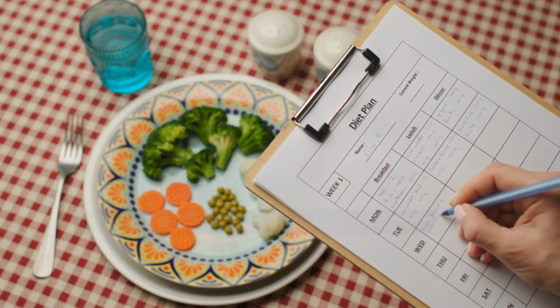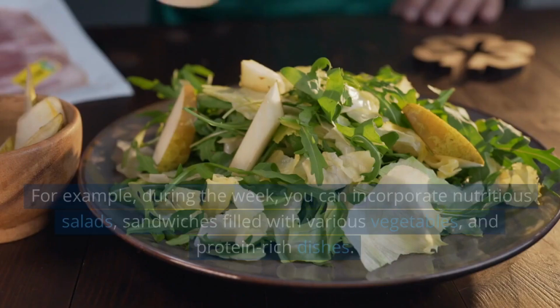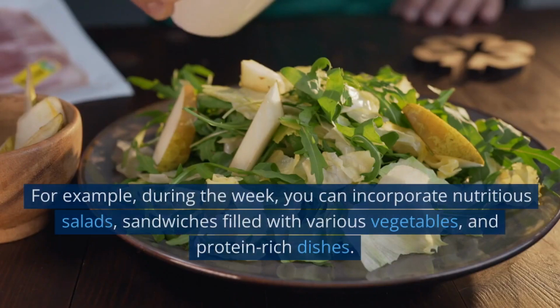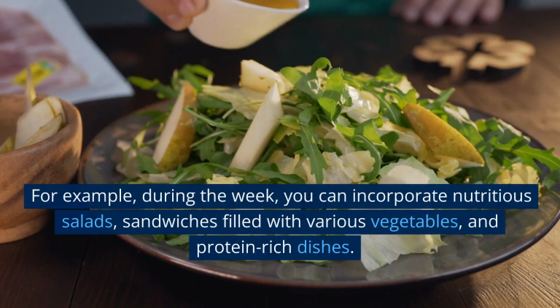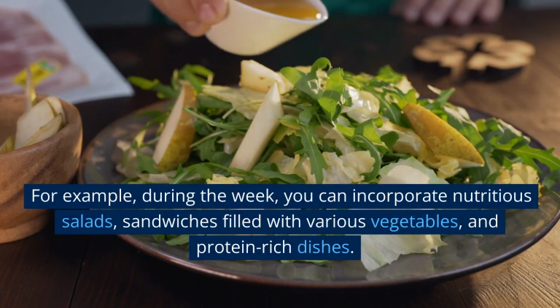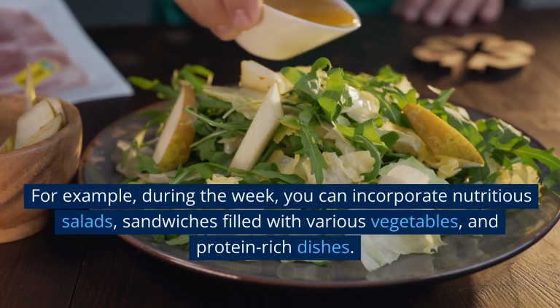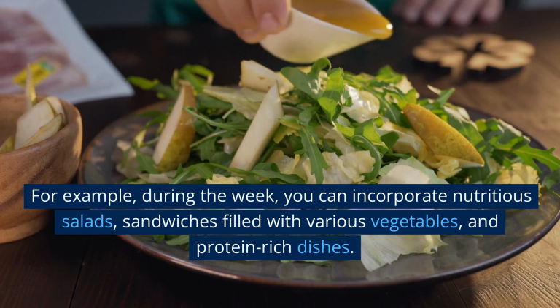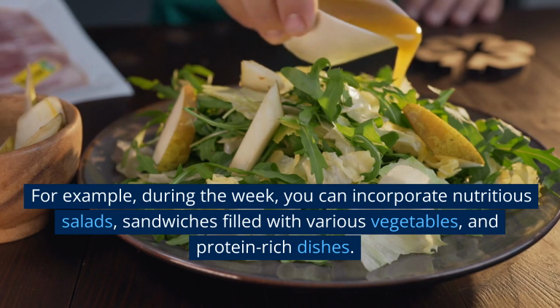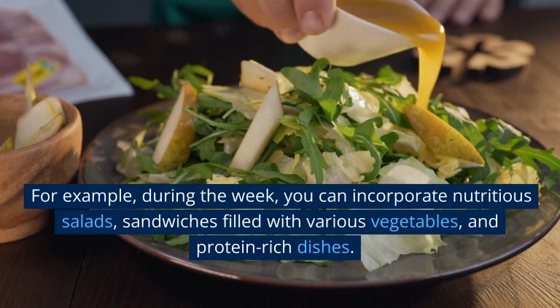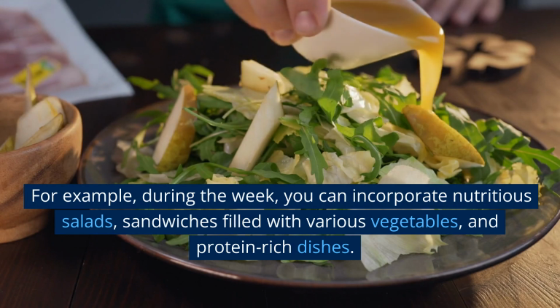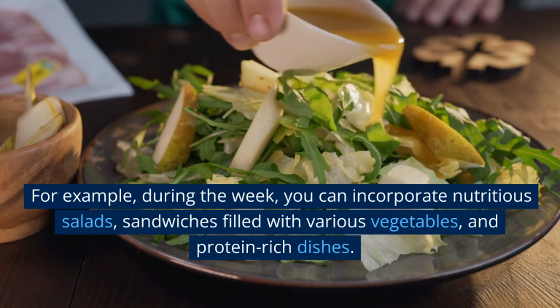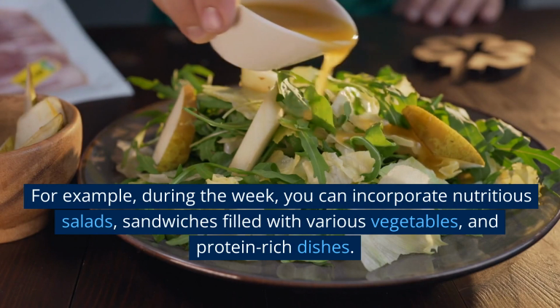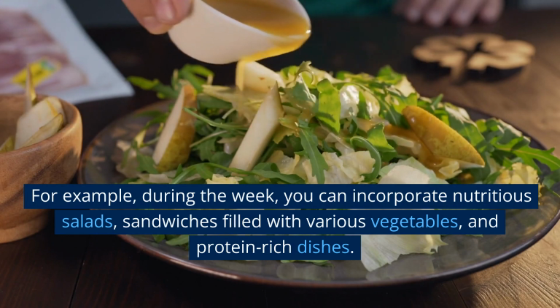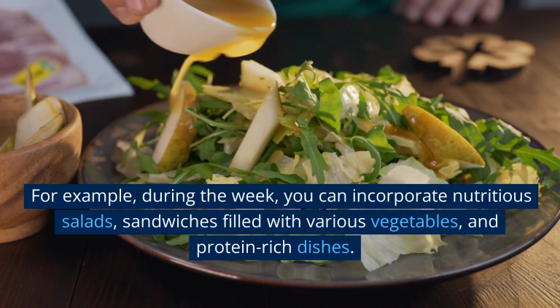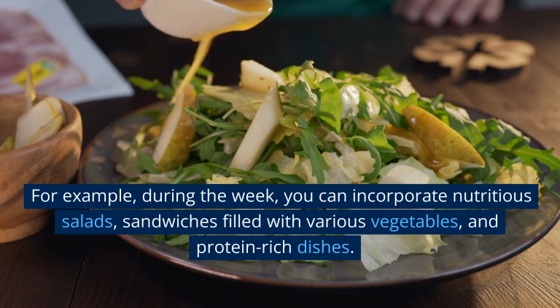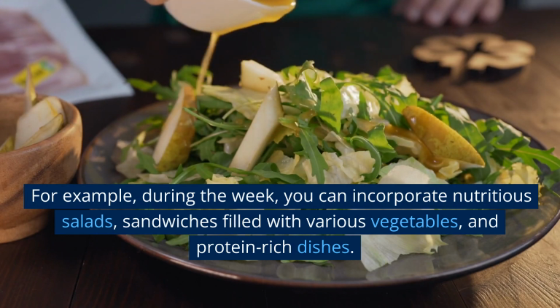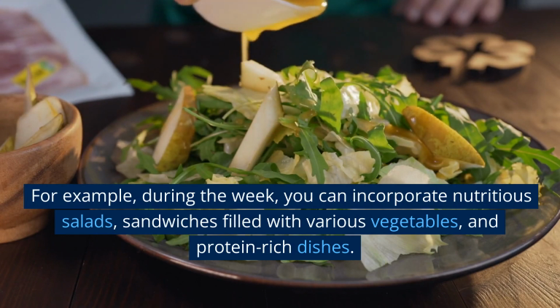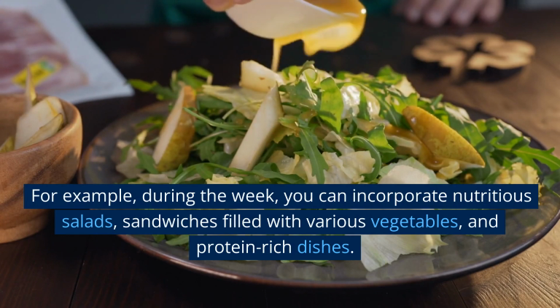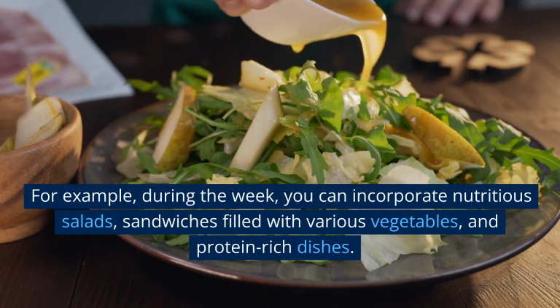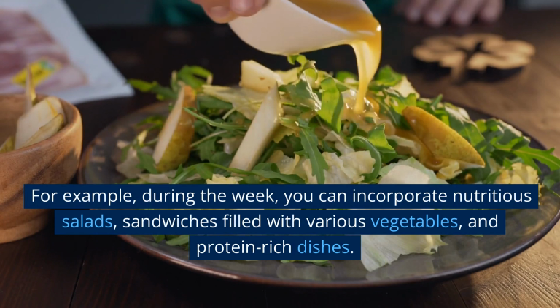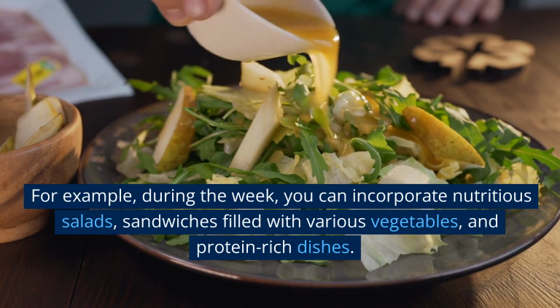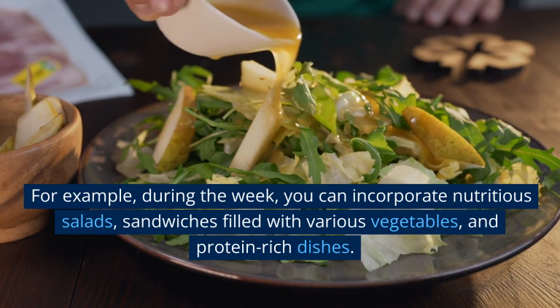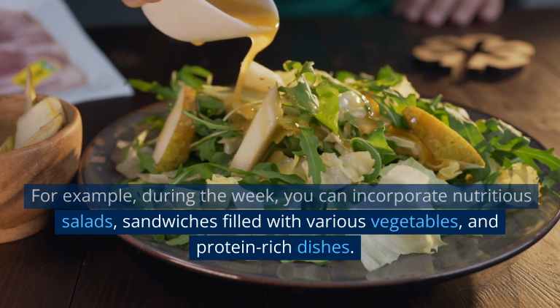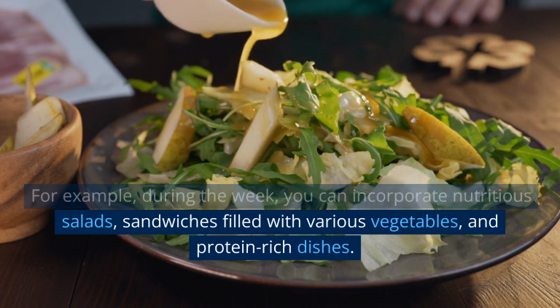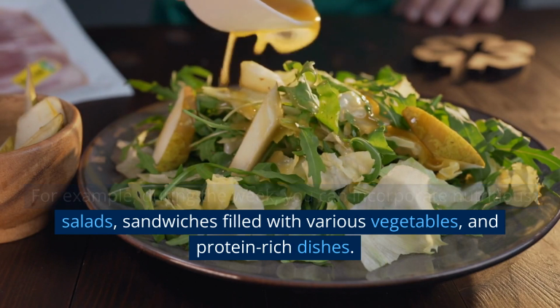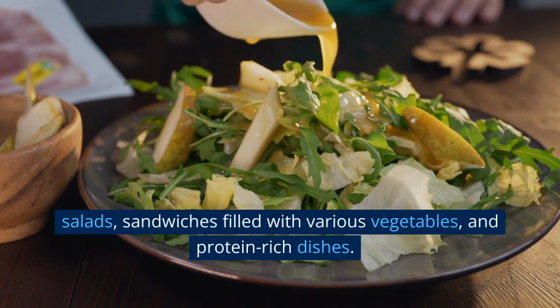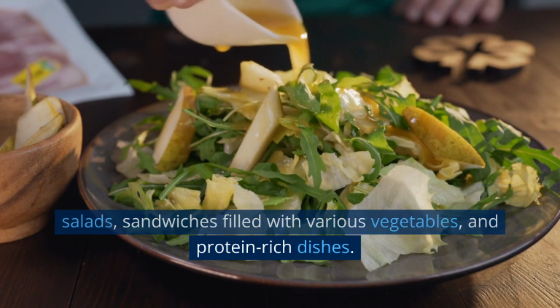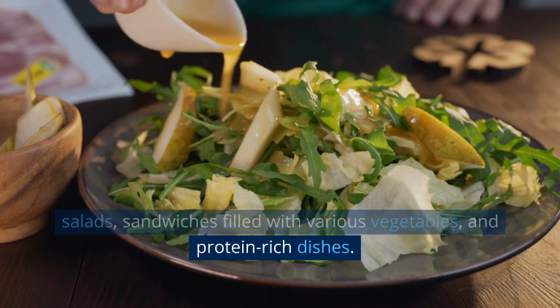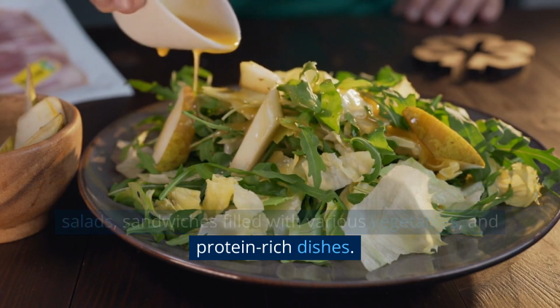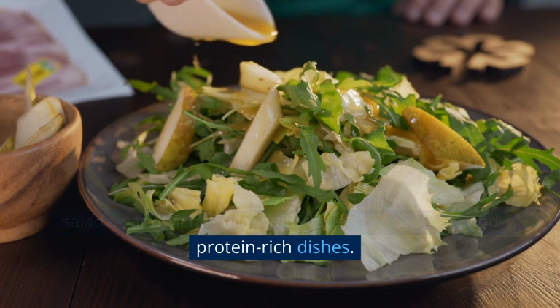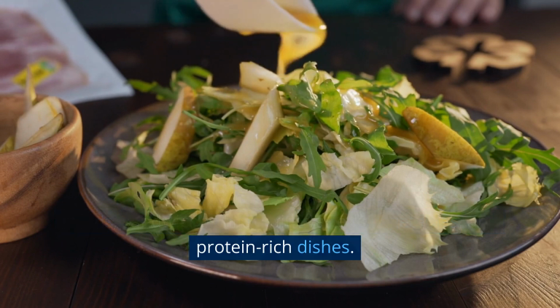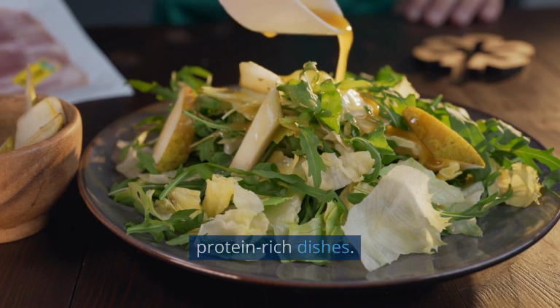For example, during the week, you can incorporate nutritious salads, sandwiches filled with various vegetables, and protein-rich dishes.